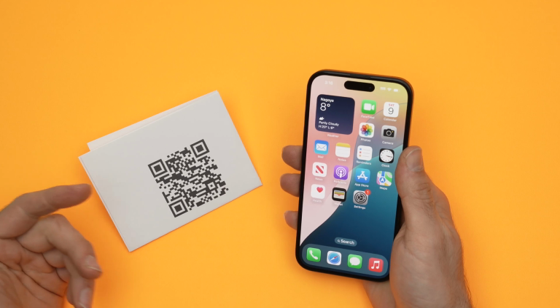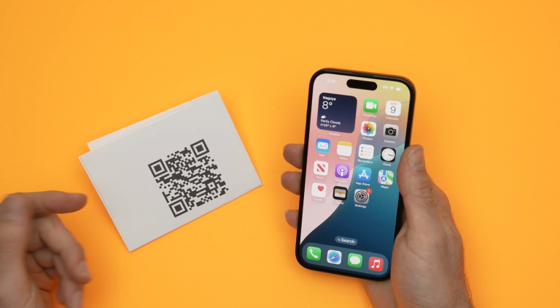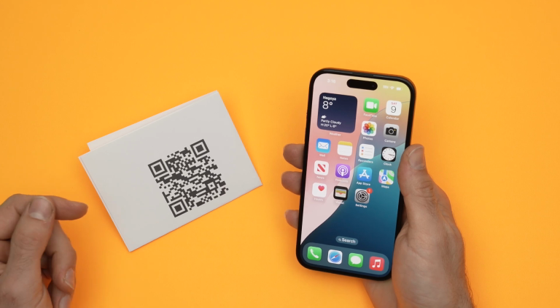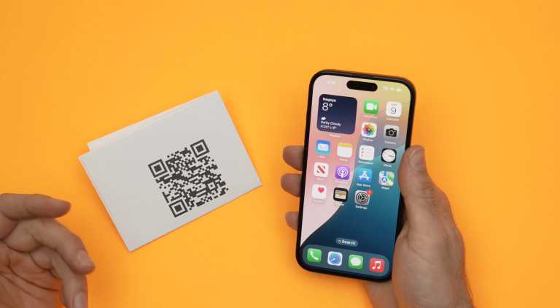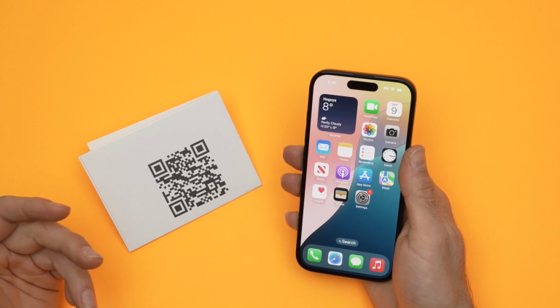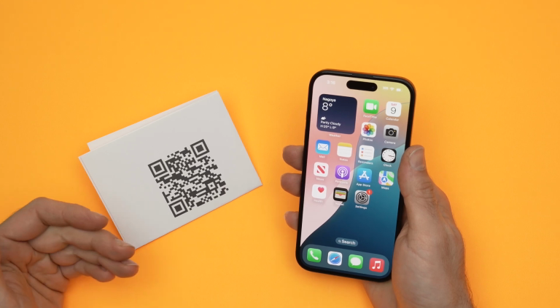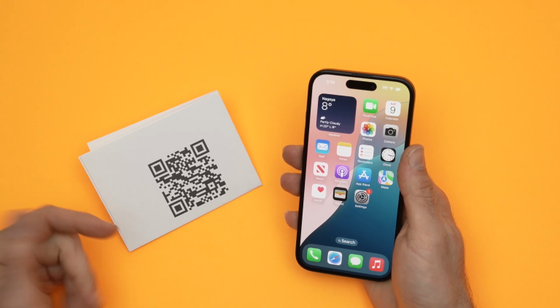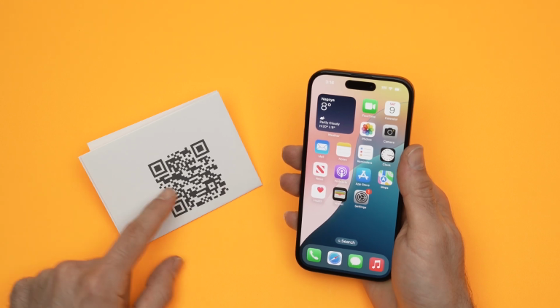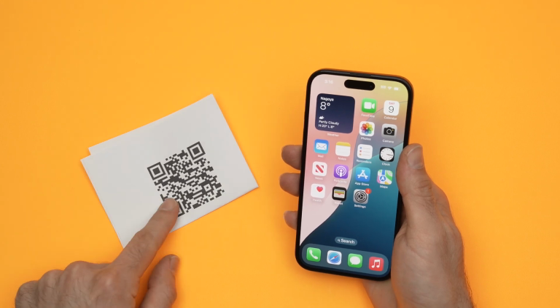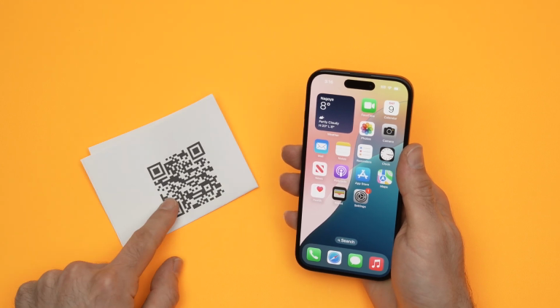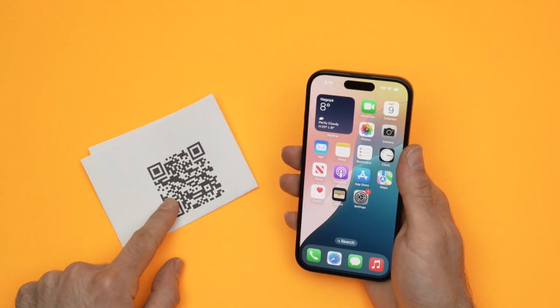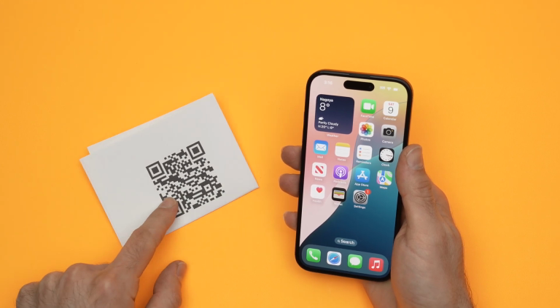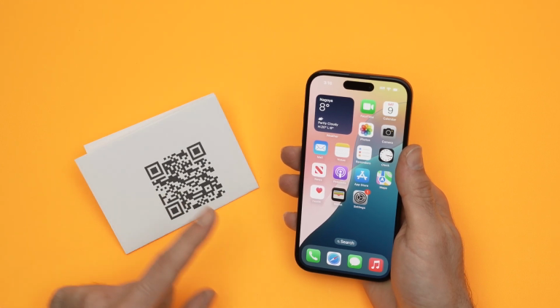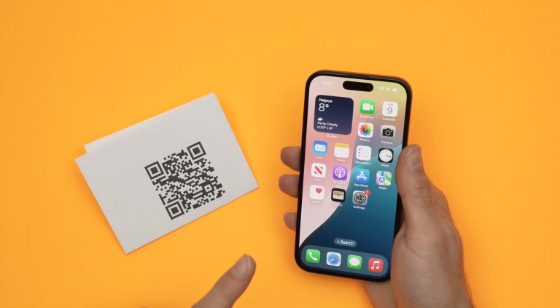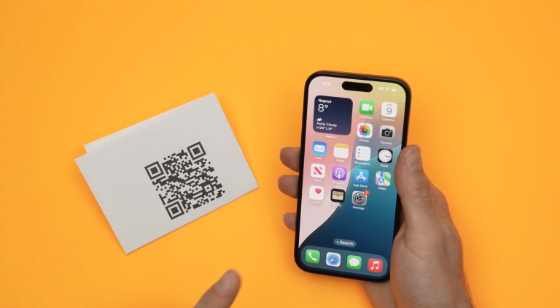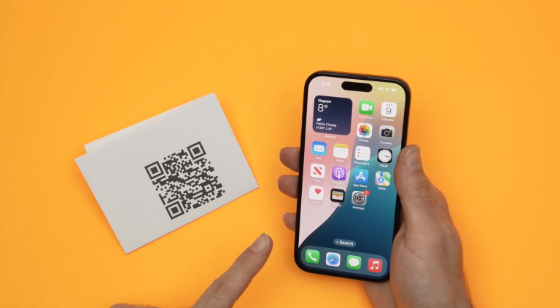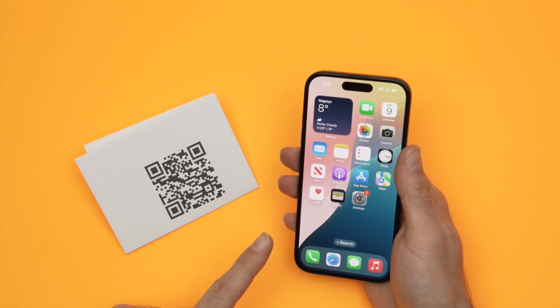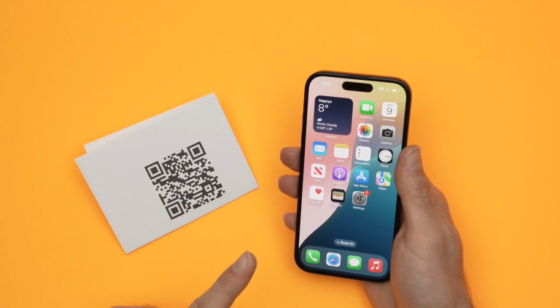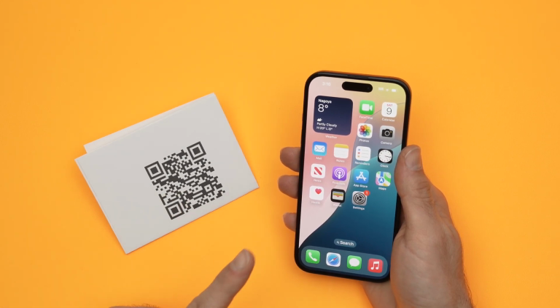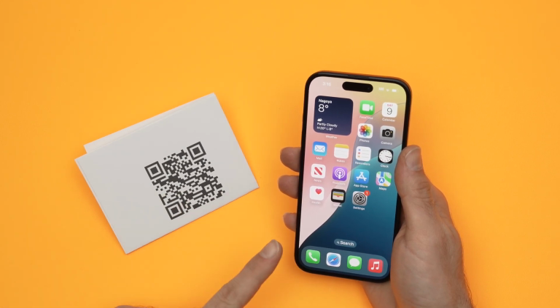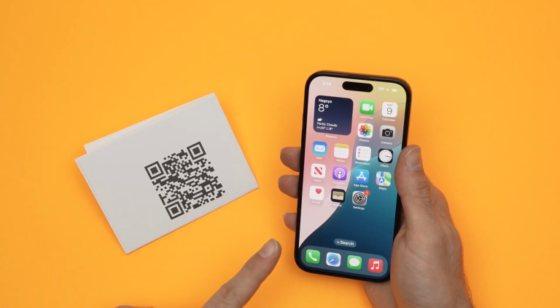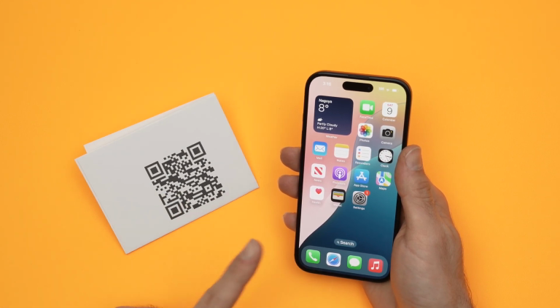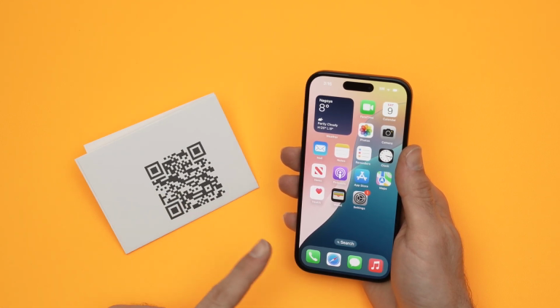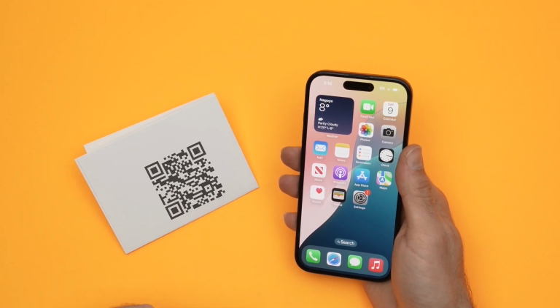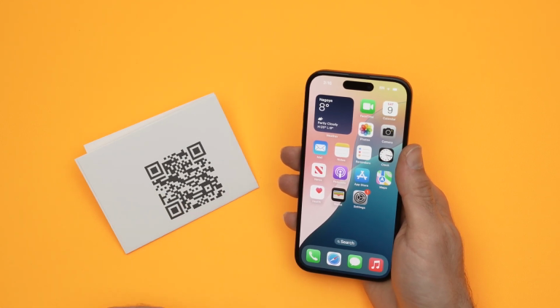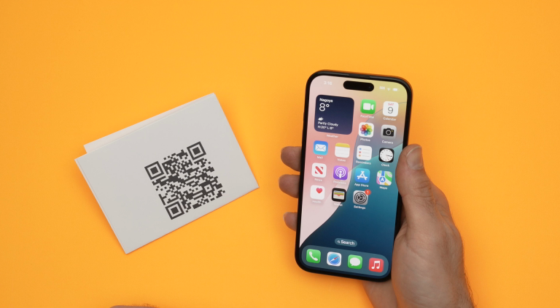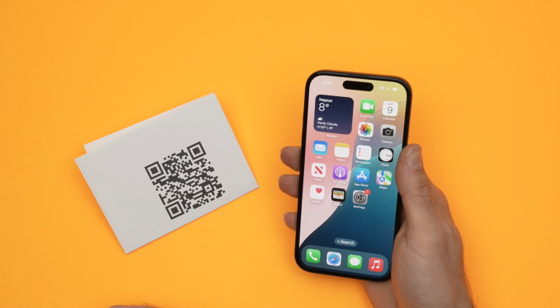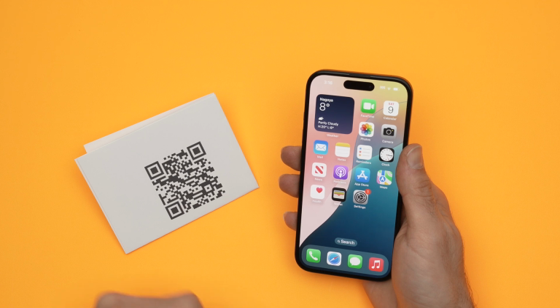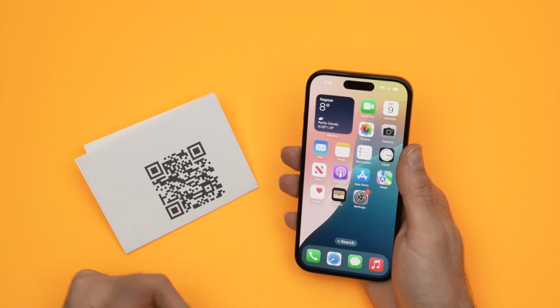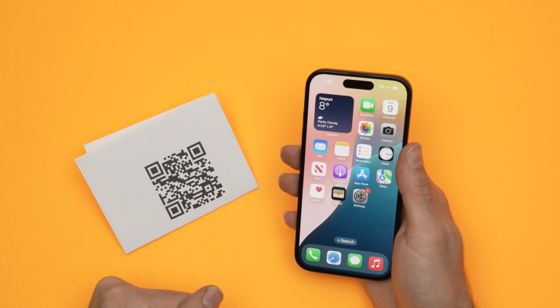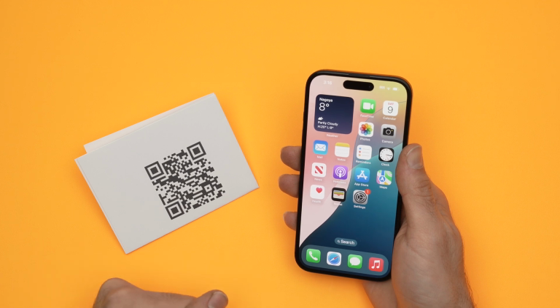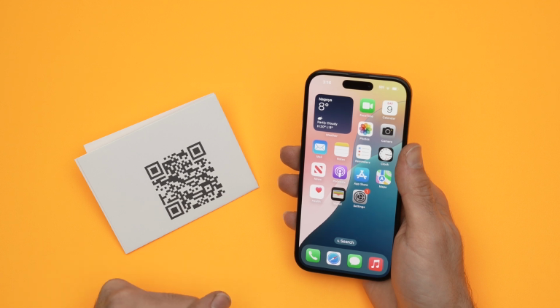In this video, I'll show you how to scan a QR code using your iPhone 16, 16 Plus, Pro and Pro Max. So let's get started.